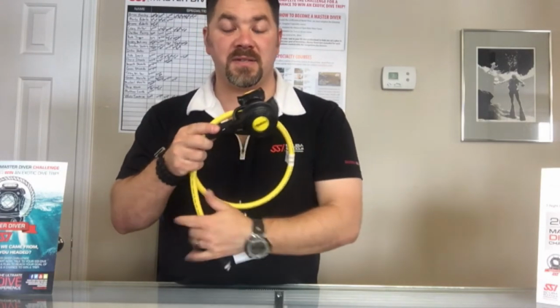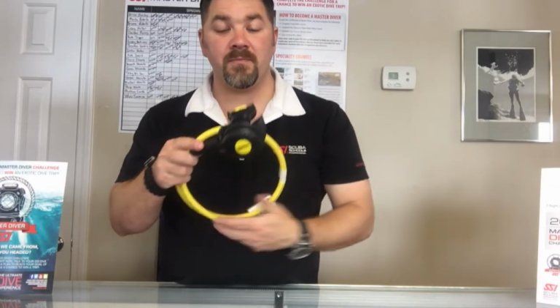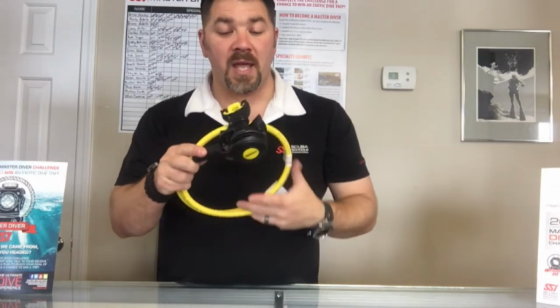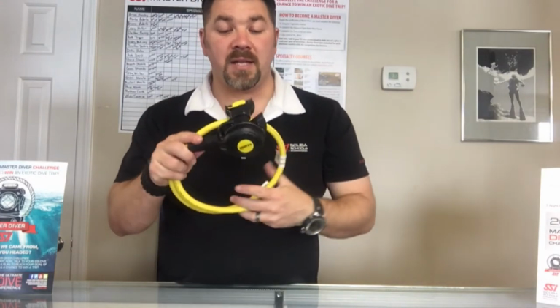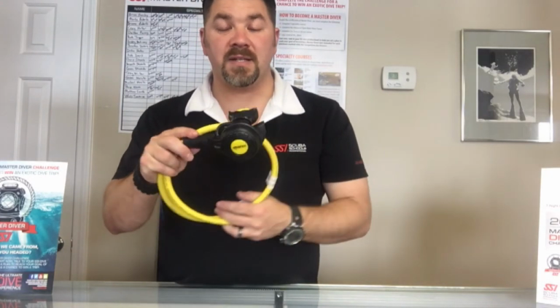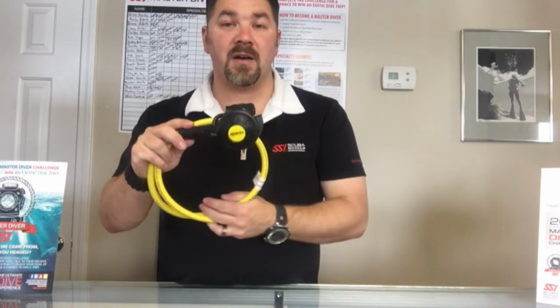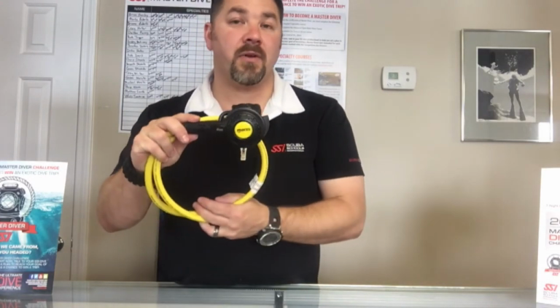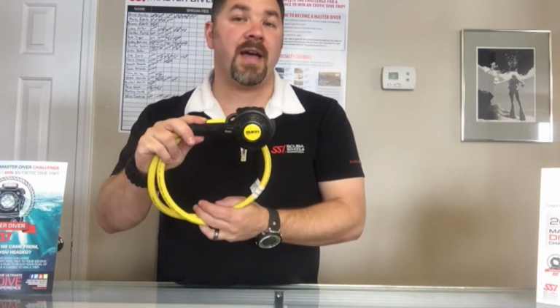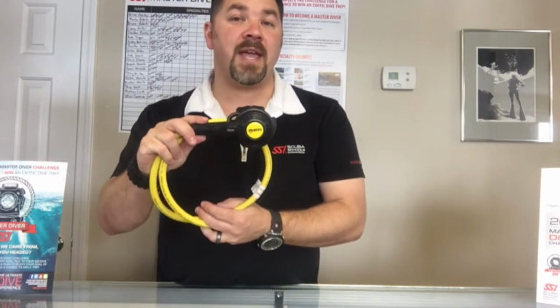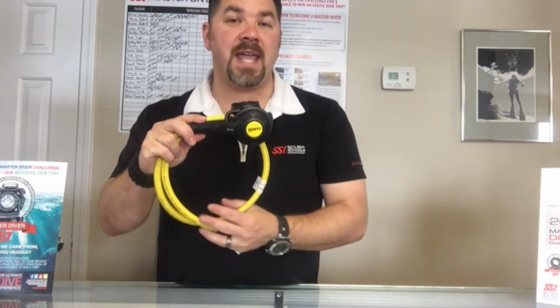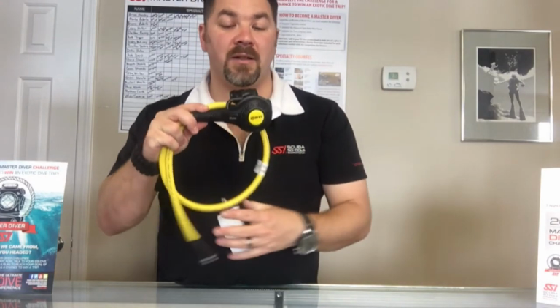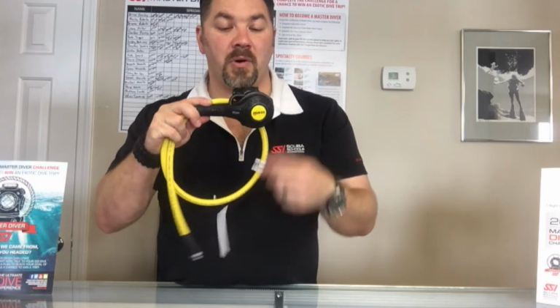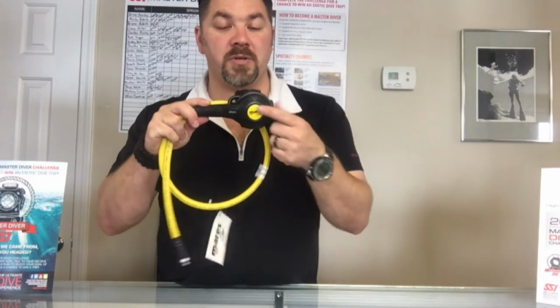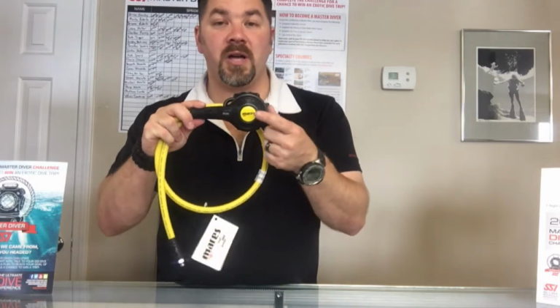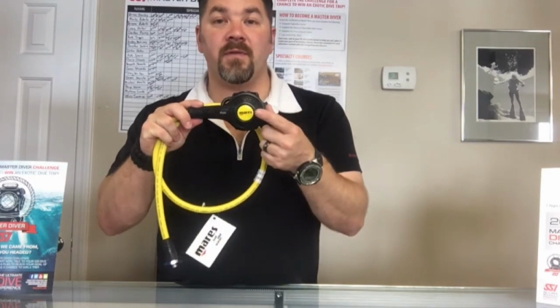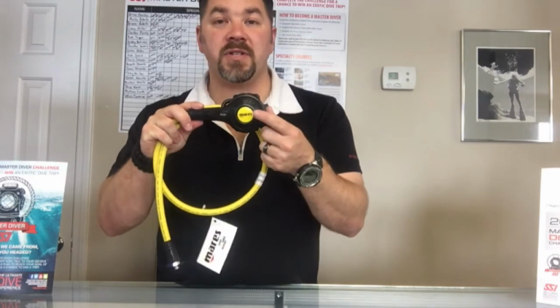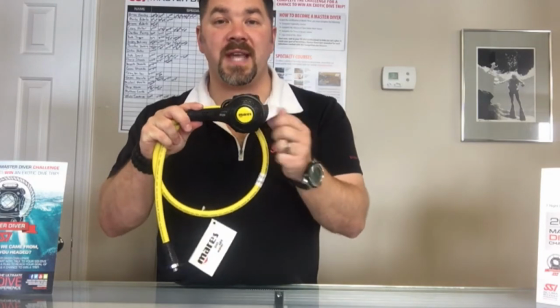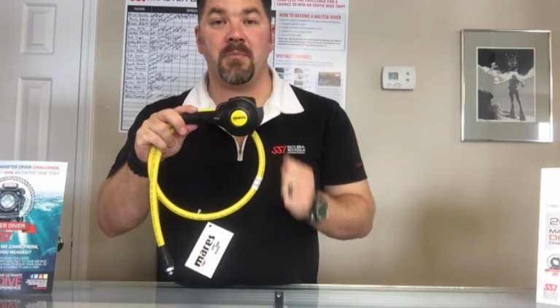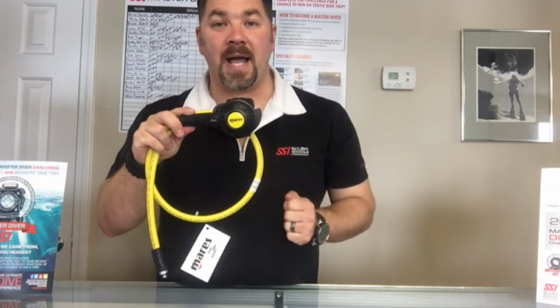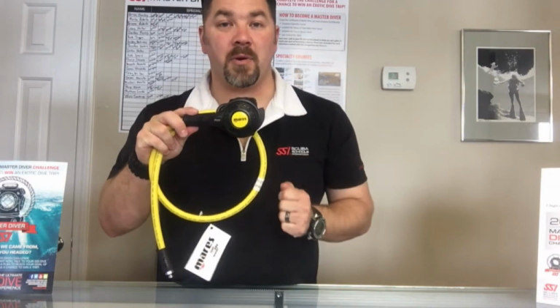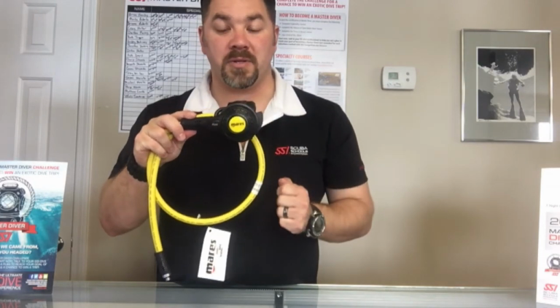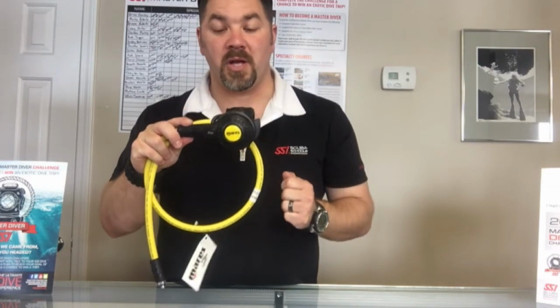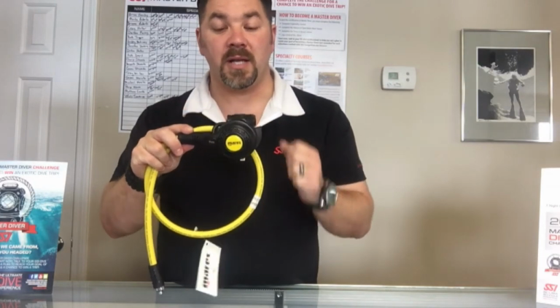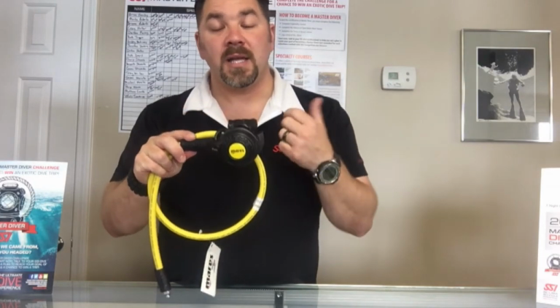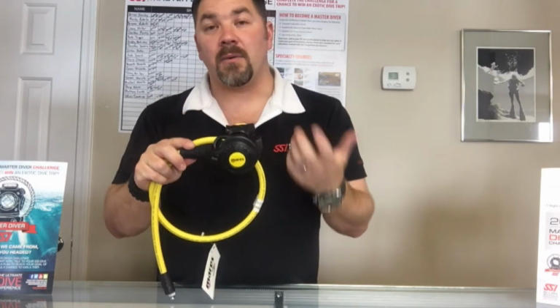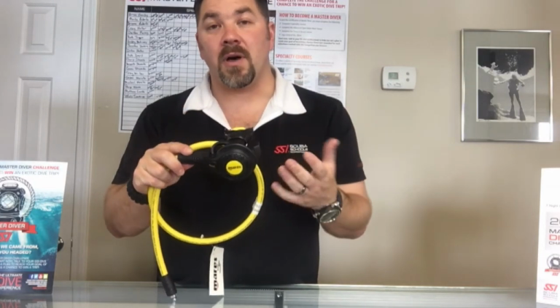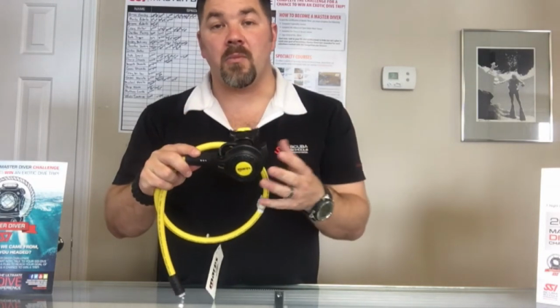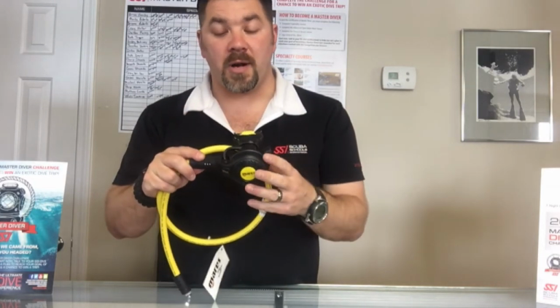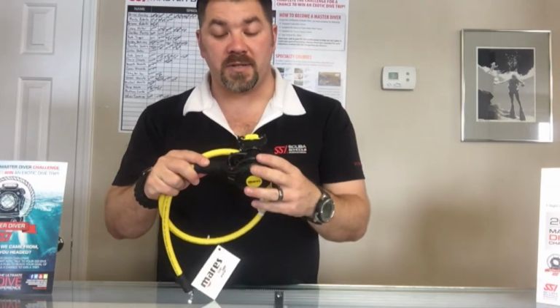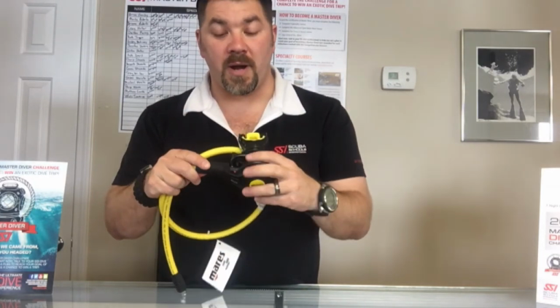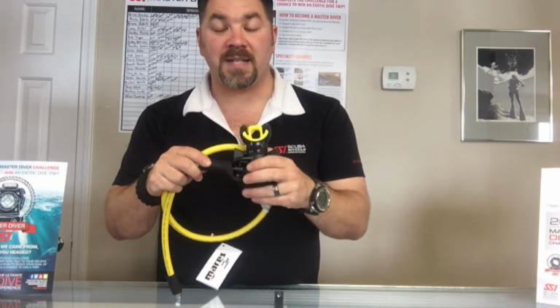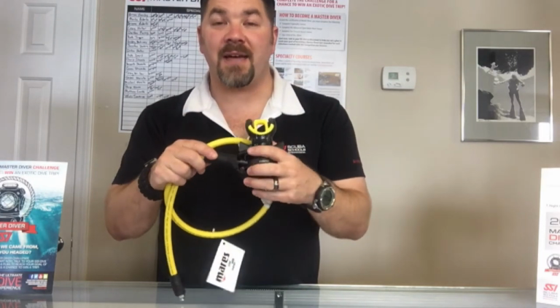It is painted solid black to match the Navy Abyss system. It does also have a yellow purge button versus a black purge button.